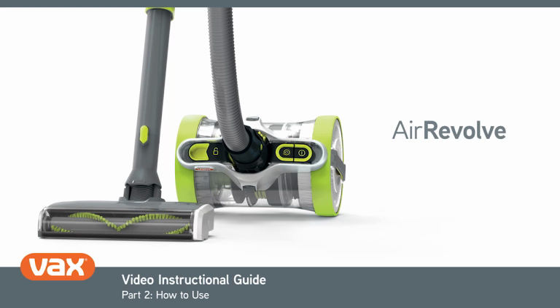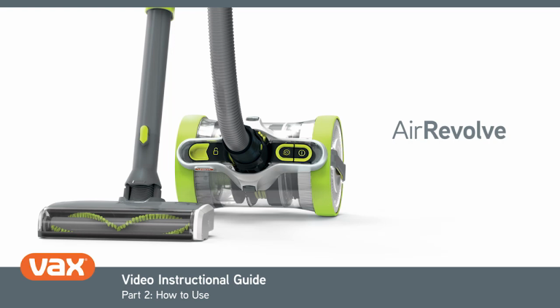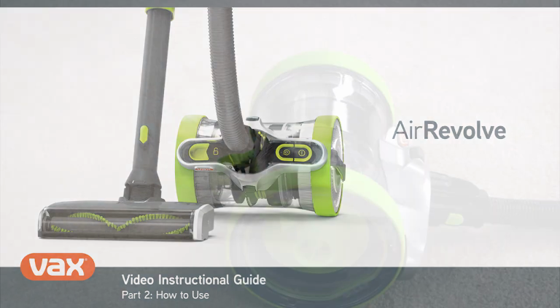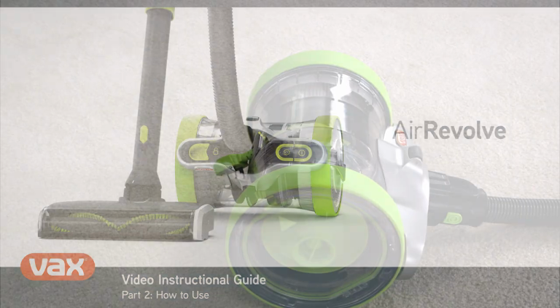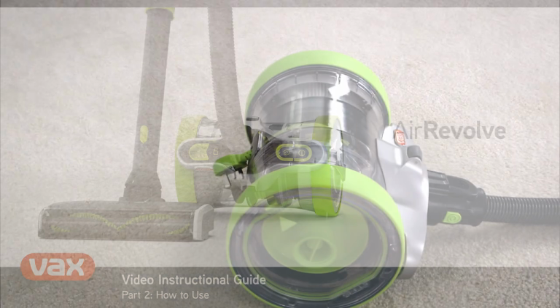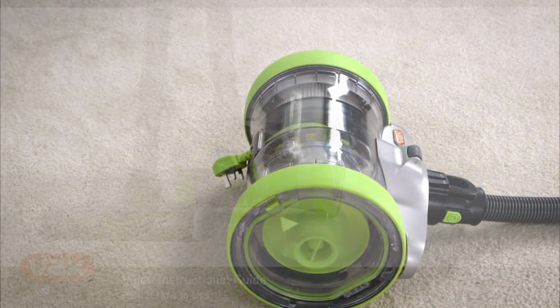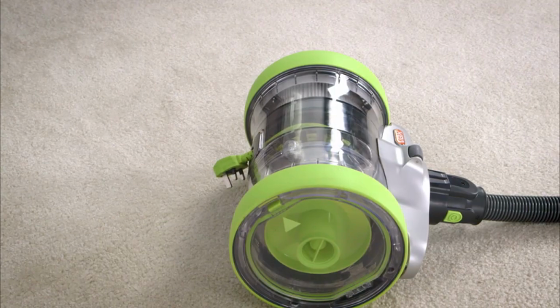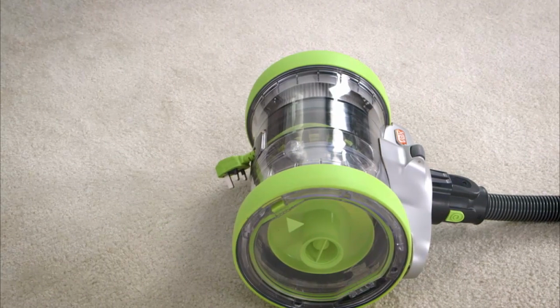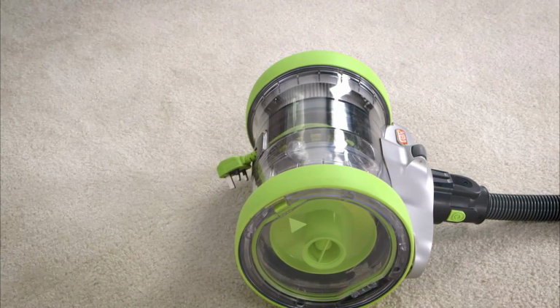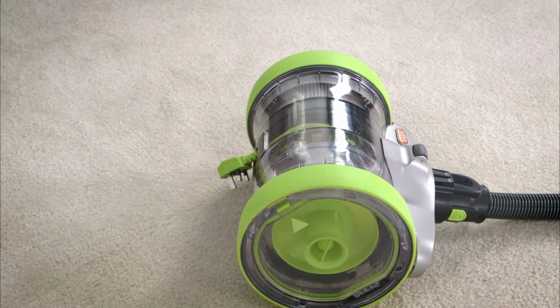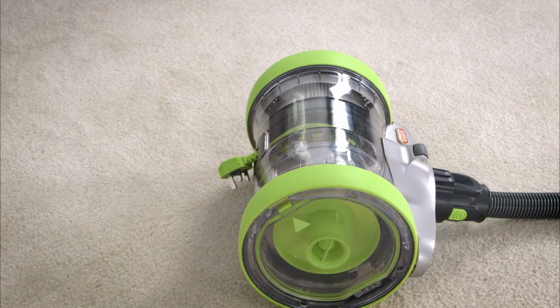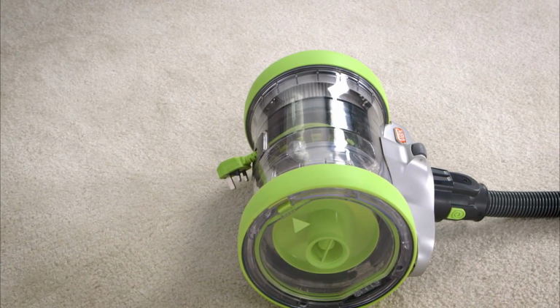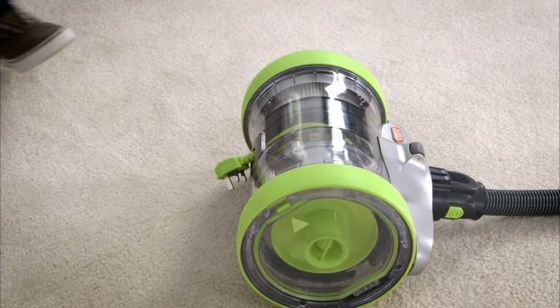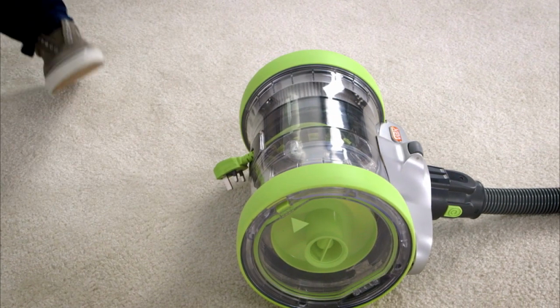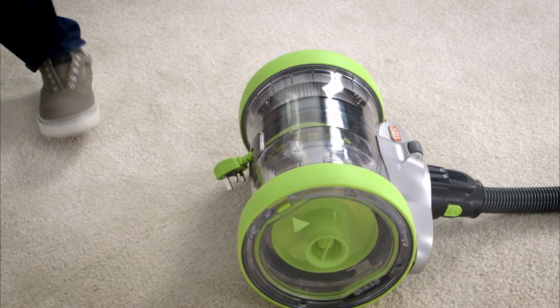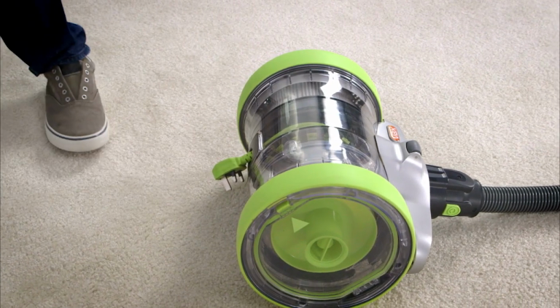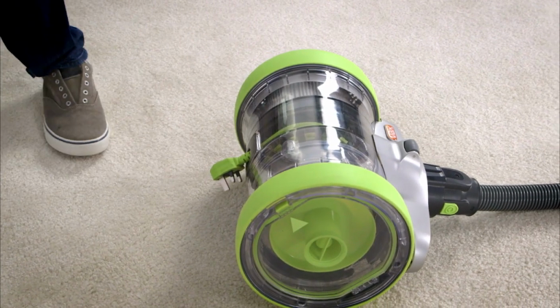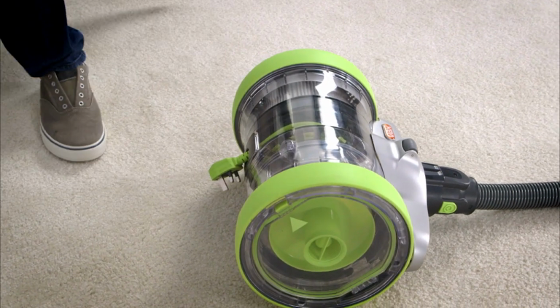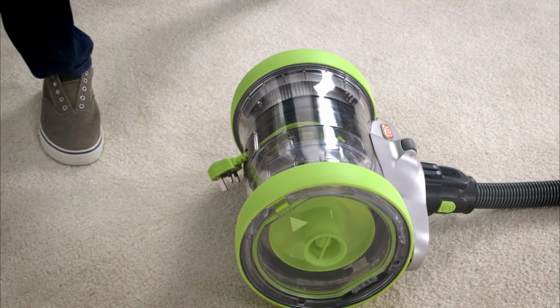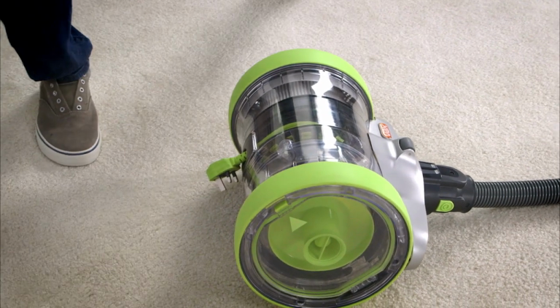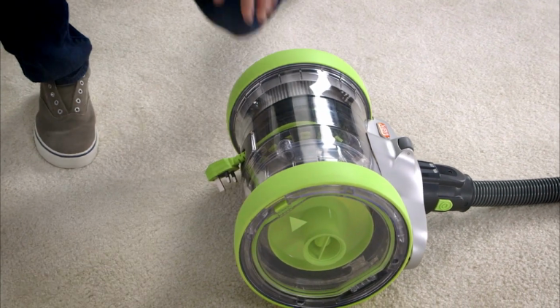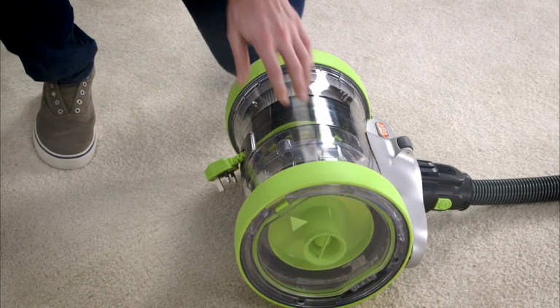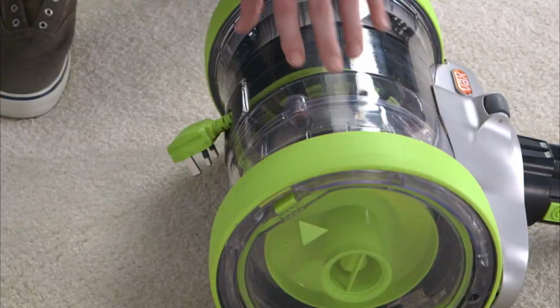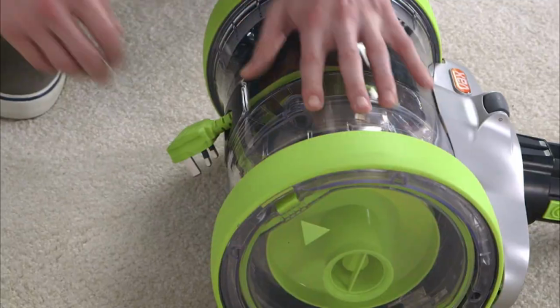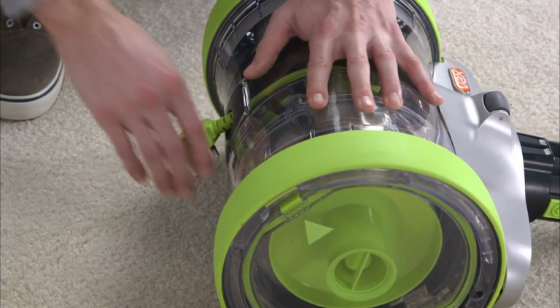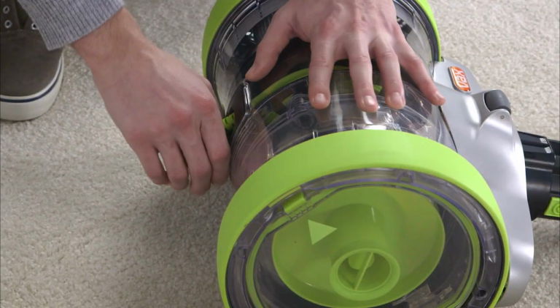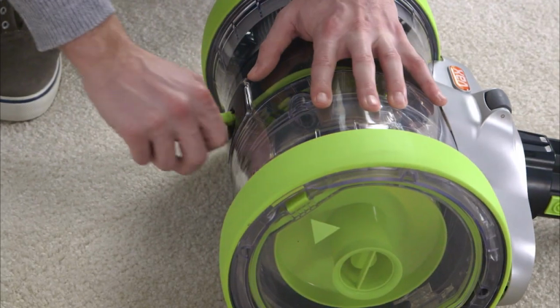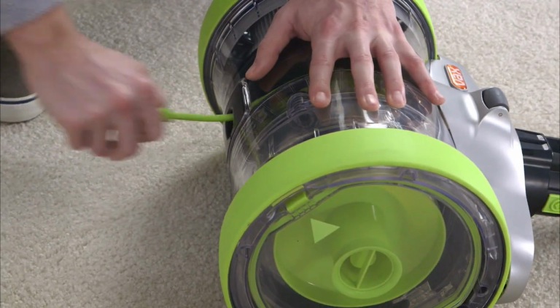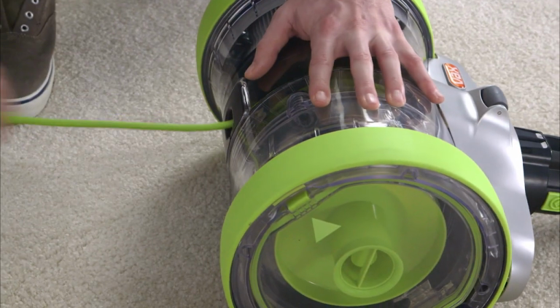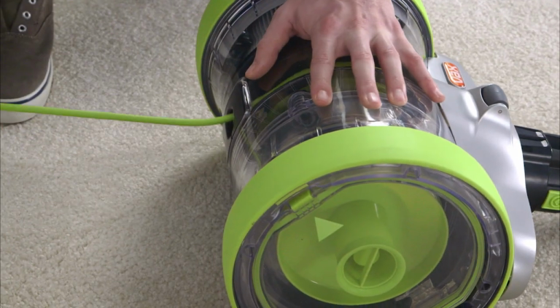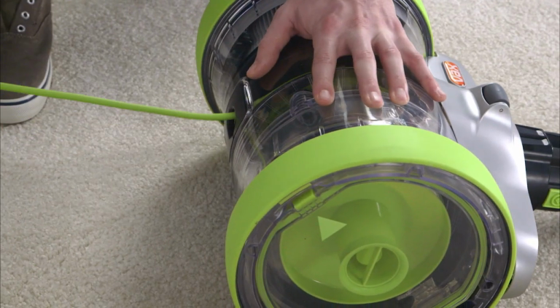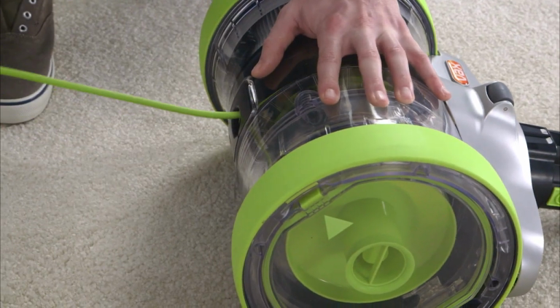To use the Vaxair Revolve, pull to unwind the power cord, then plug it into the mains.